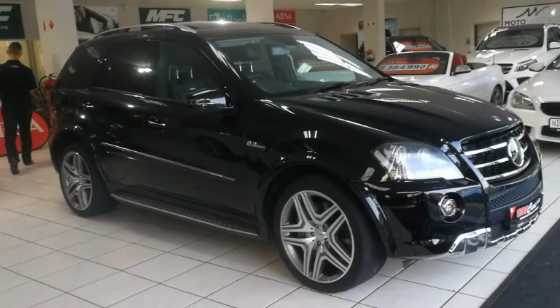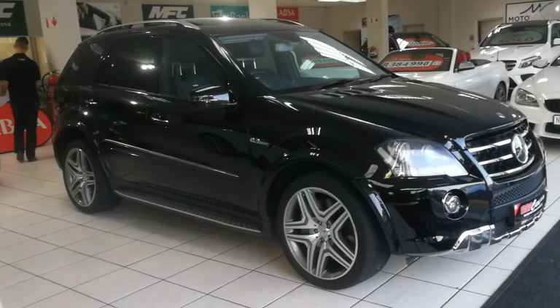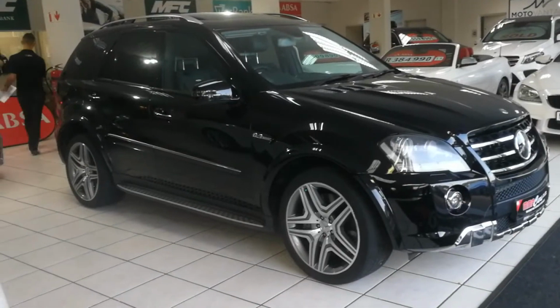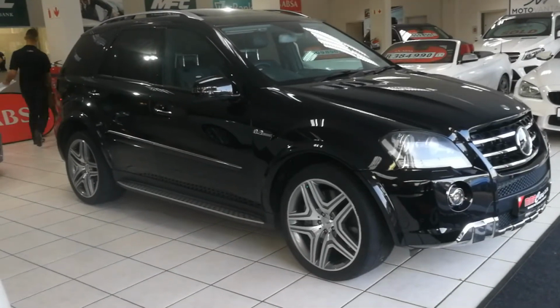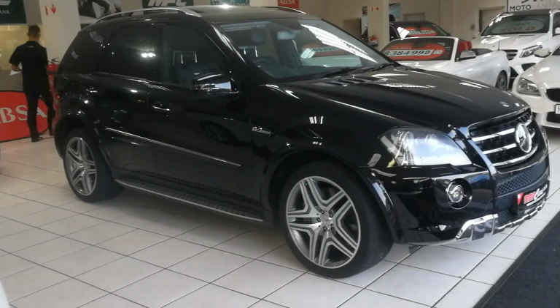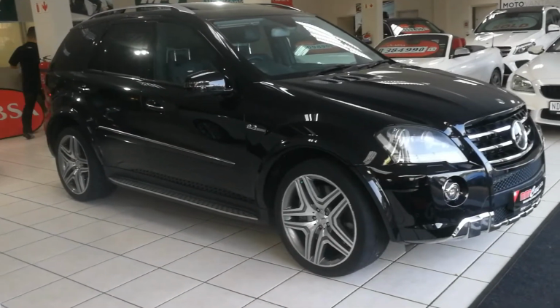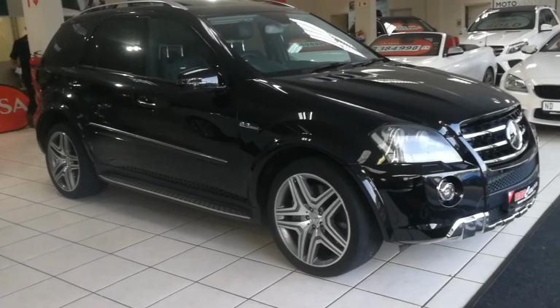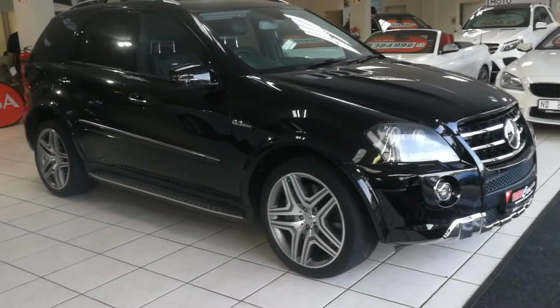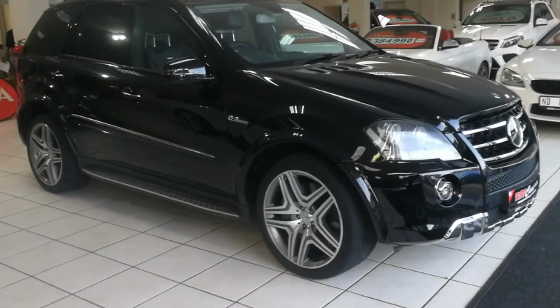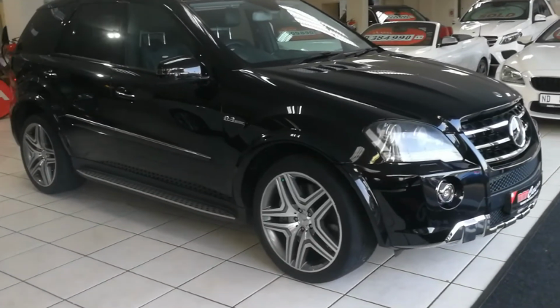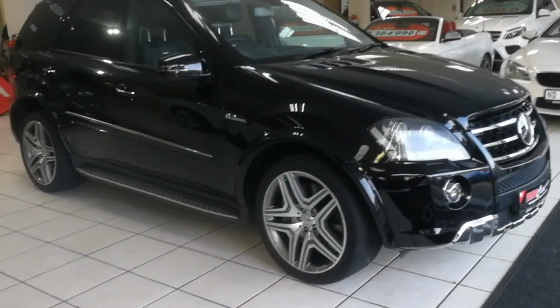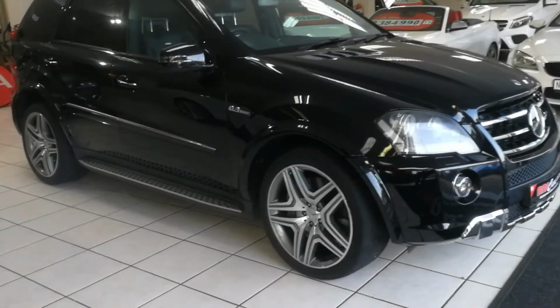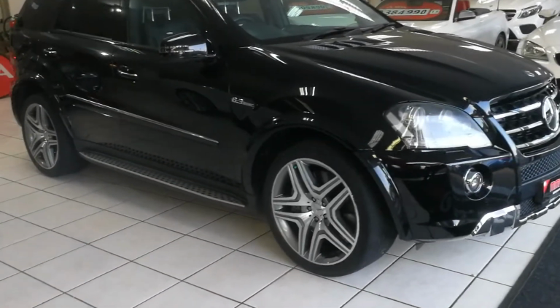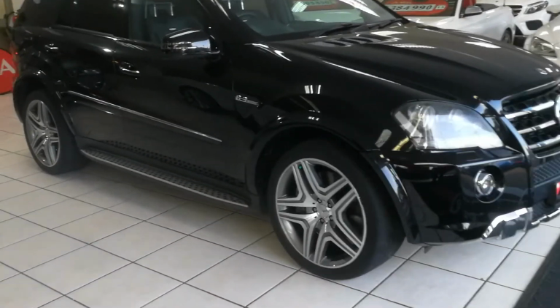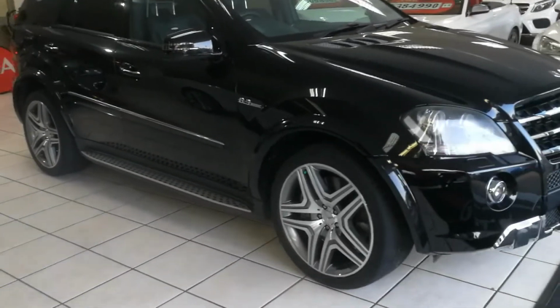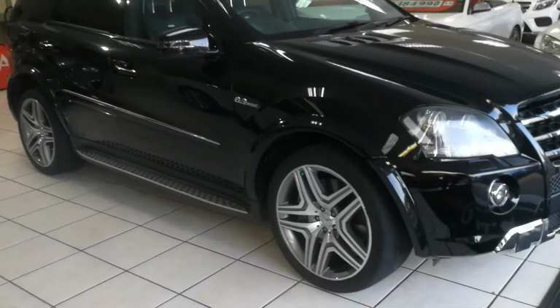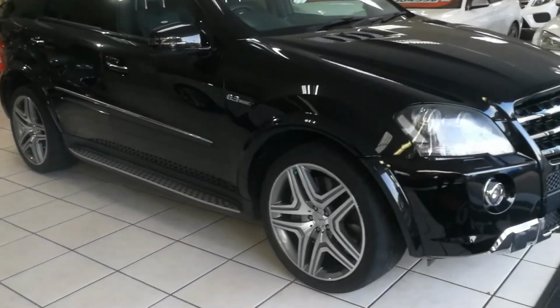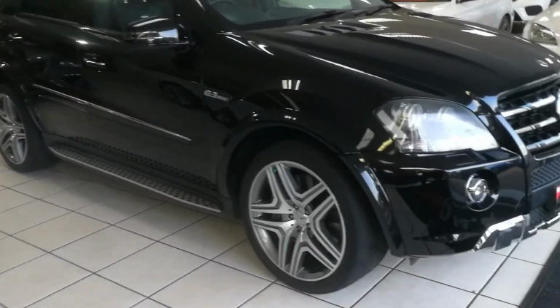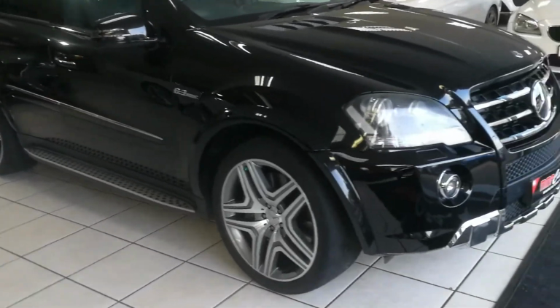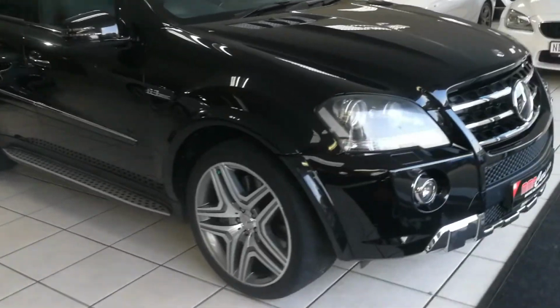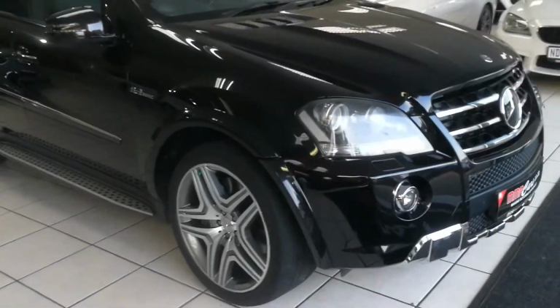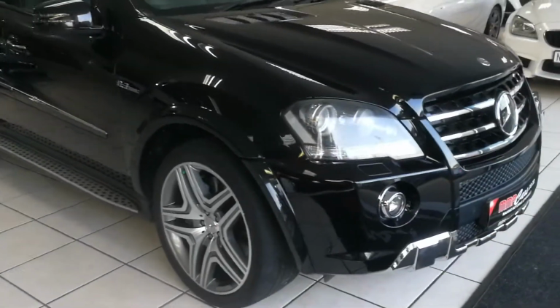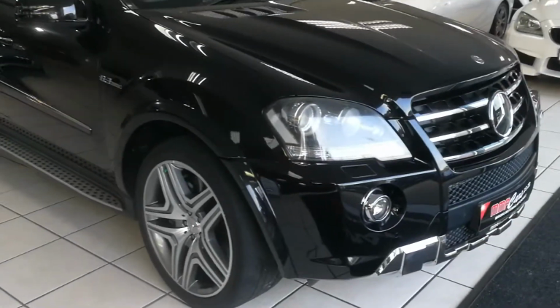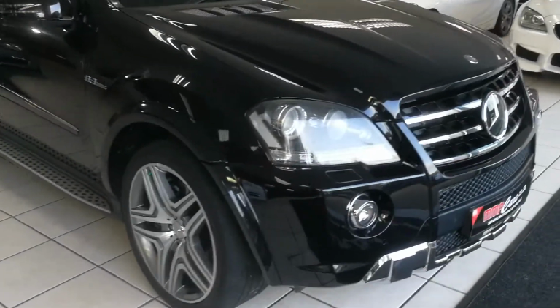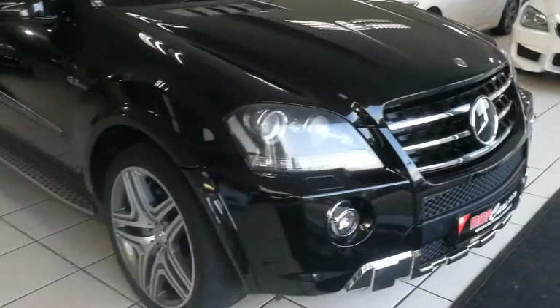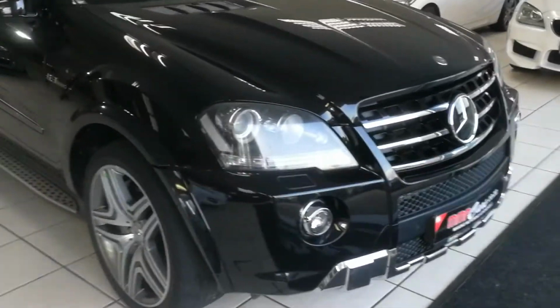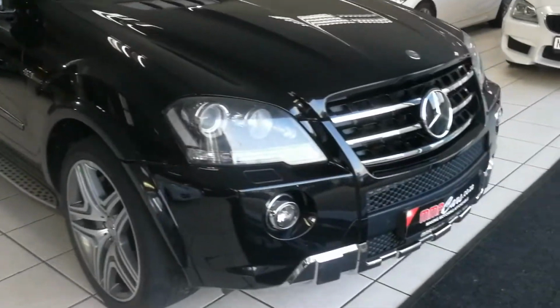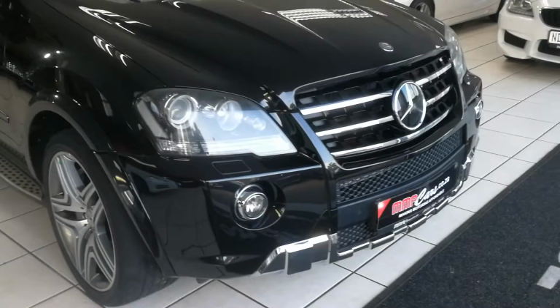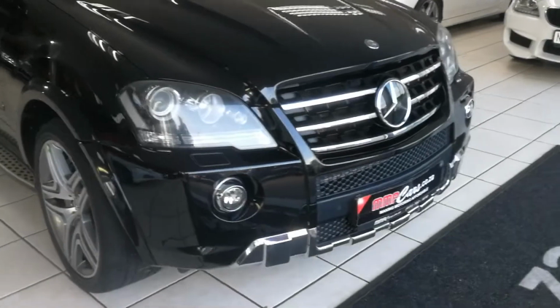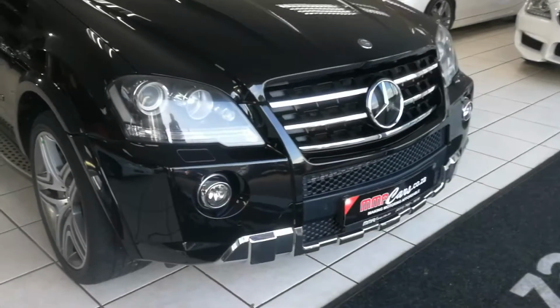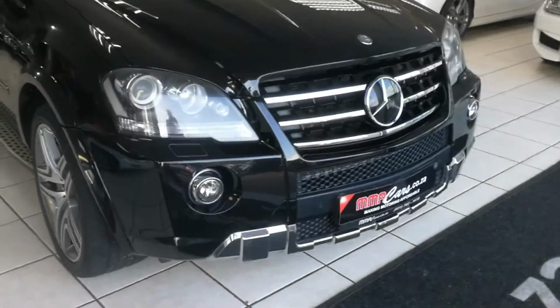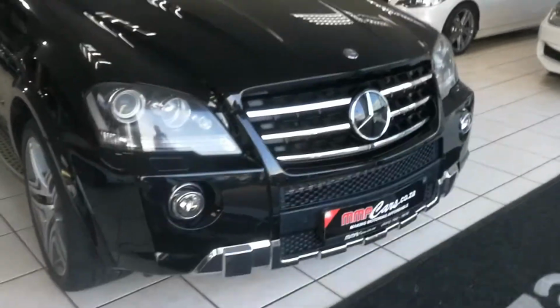Good day everyone, I'm your Zilfot Memory Makeout. Today I'm going to have you a look at the Mercedes-Benz ML63 — absolutely beautiful vehicle.